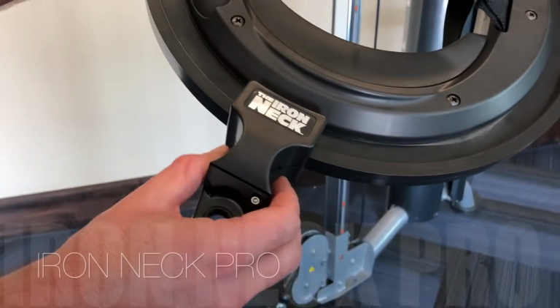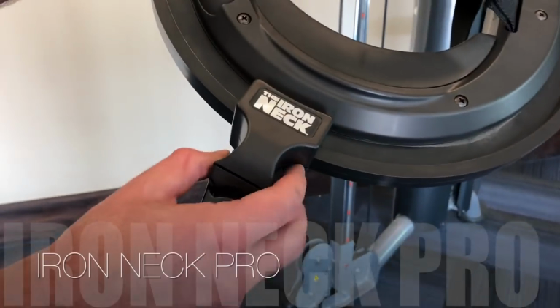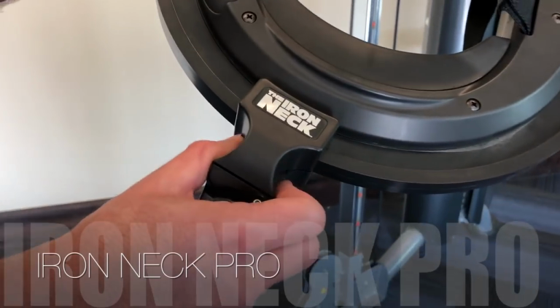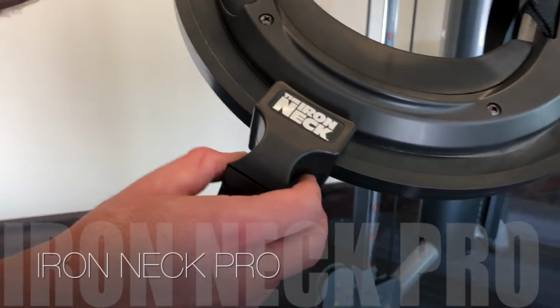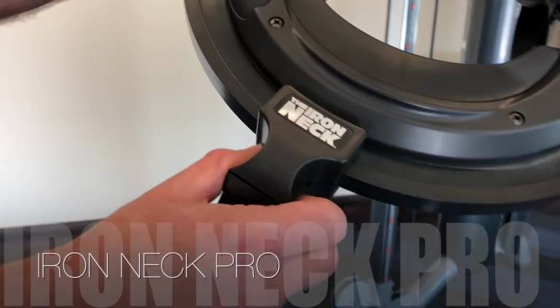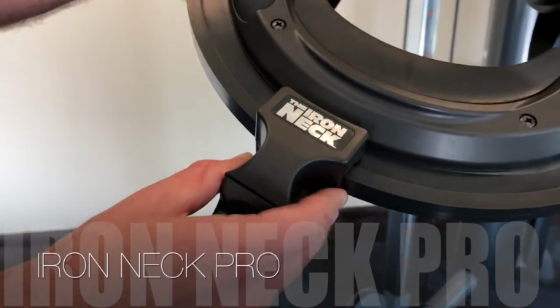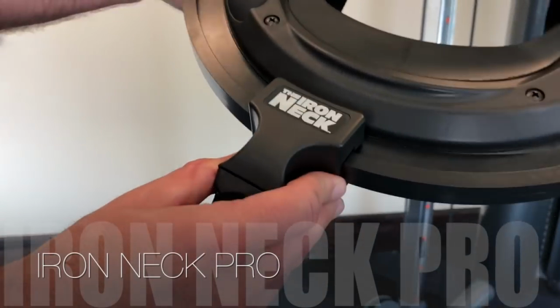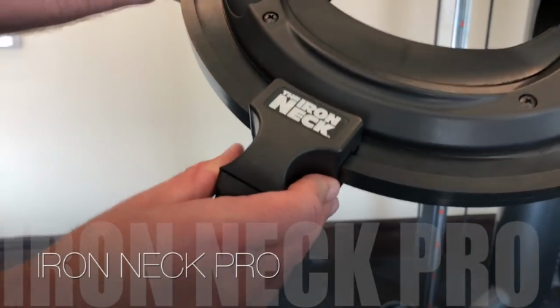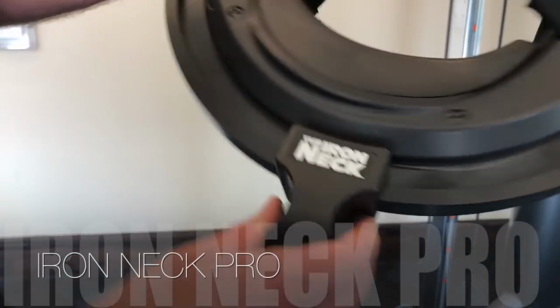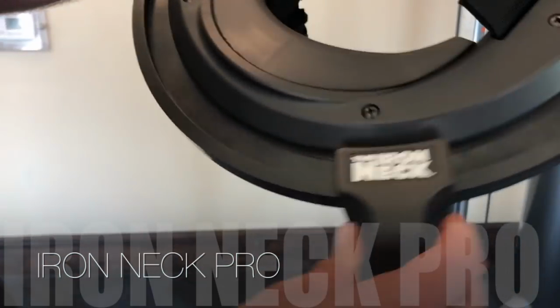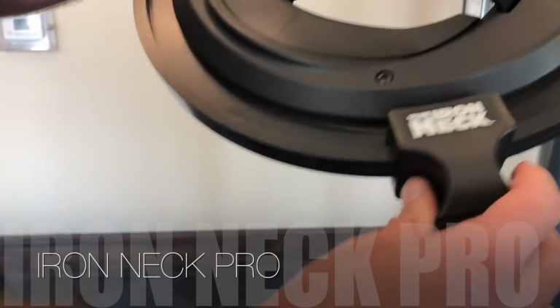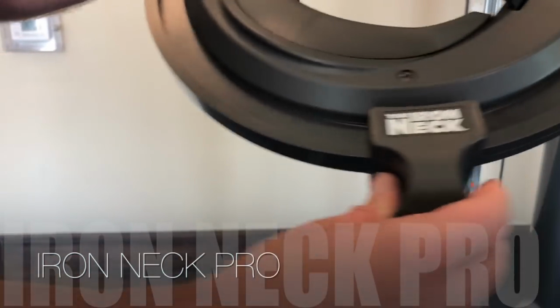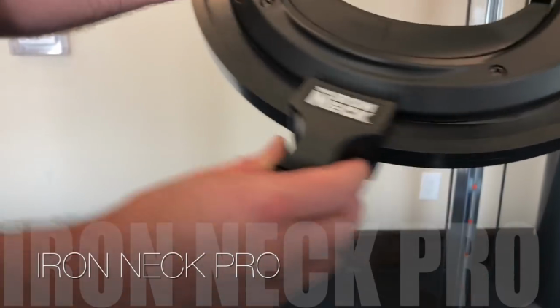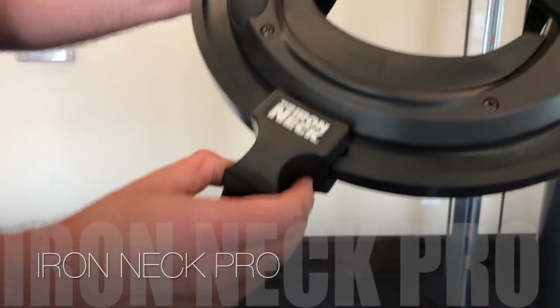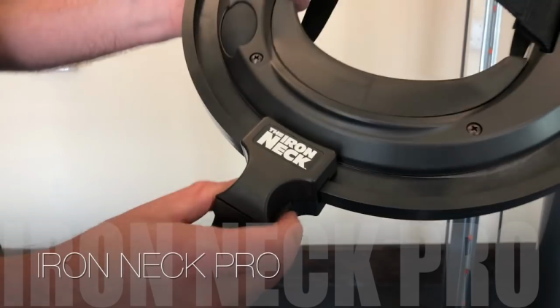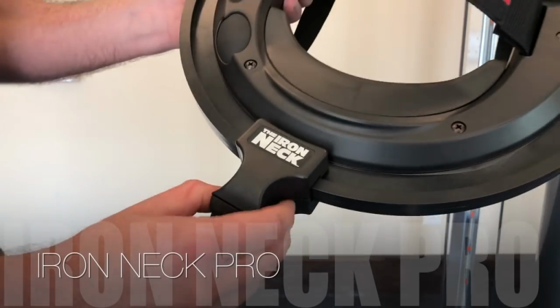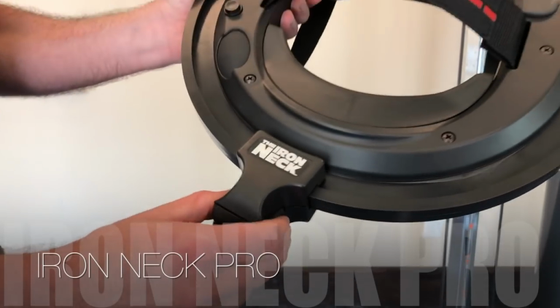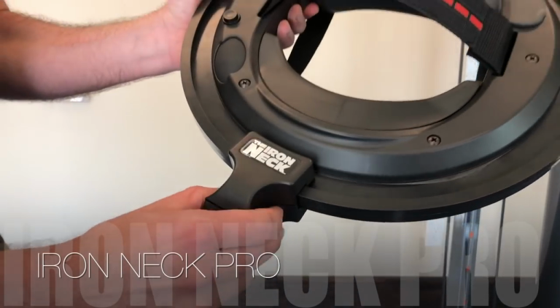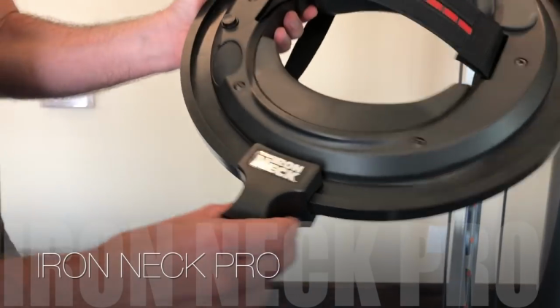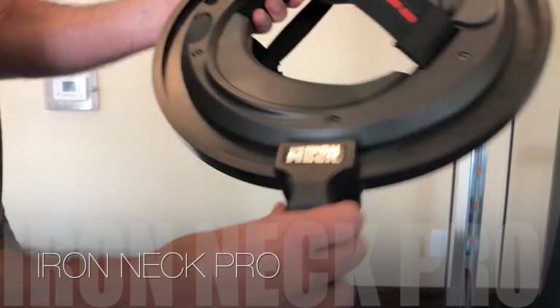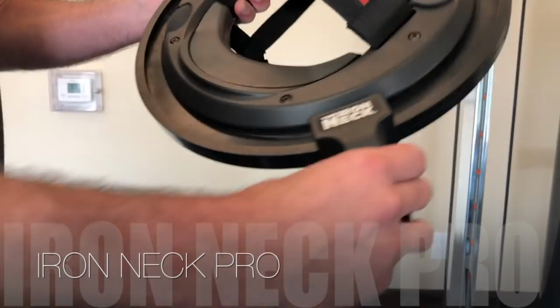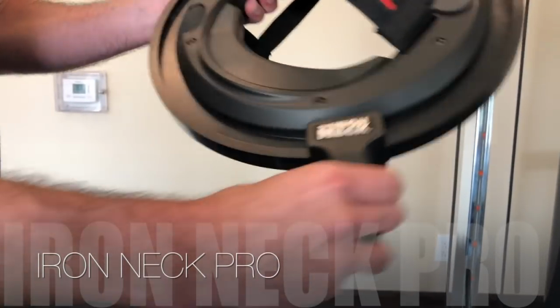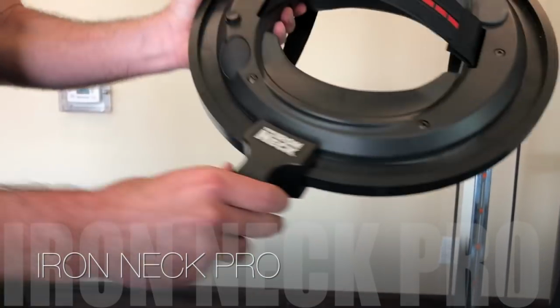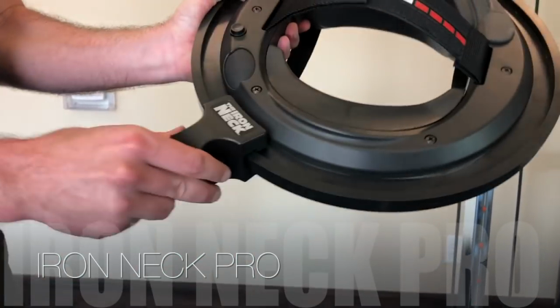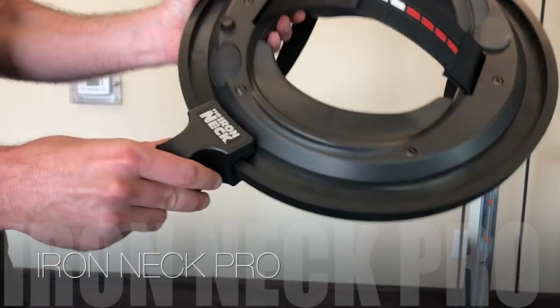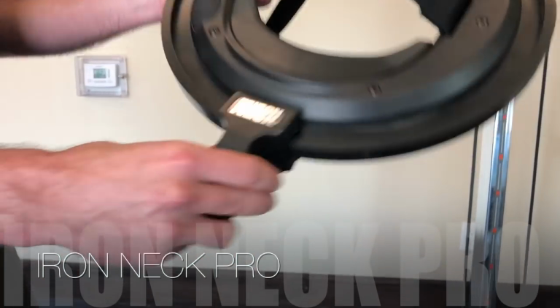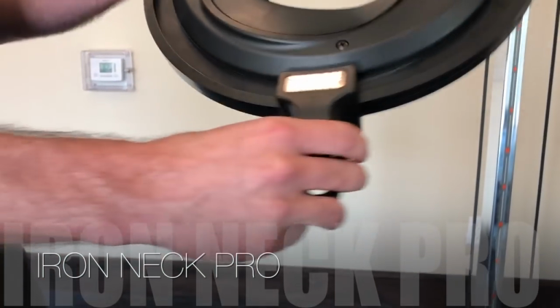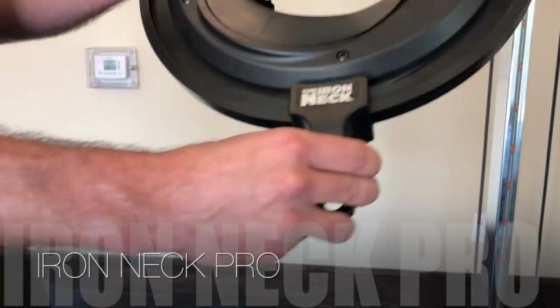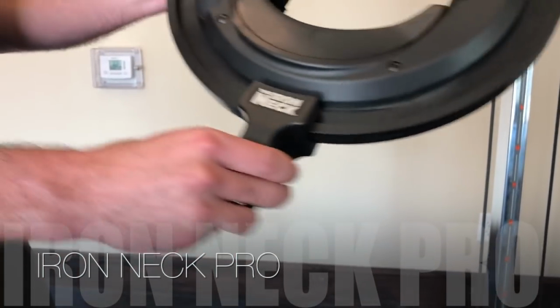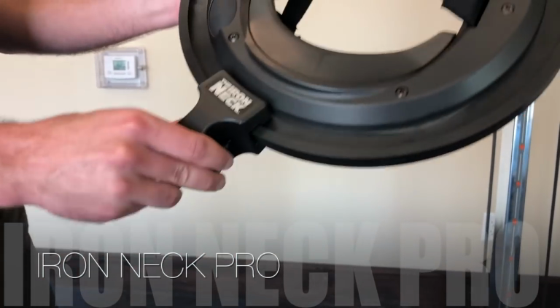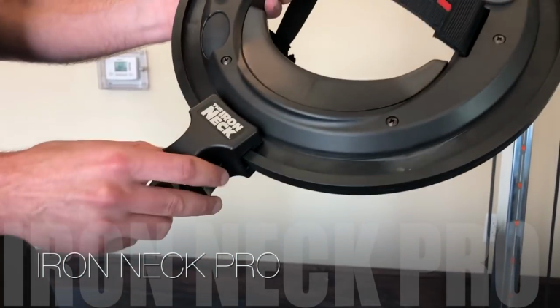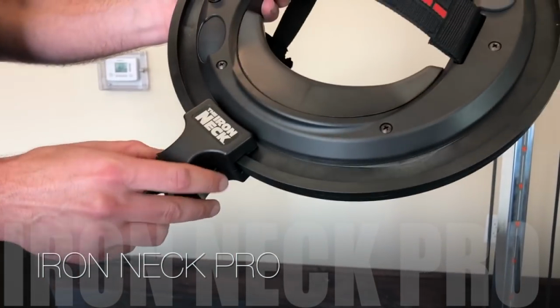Ironneck Pro is fully adjustable from no rotational resistance to the point where the brake is locked down in place.